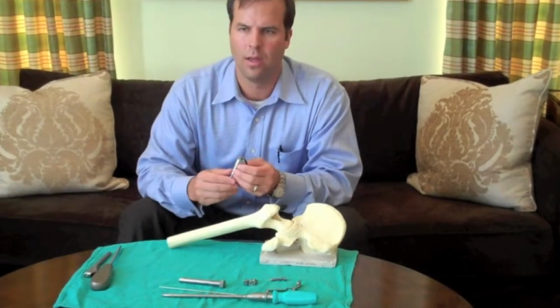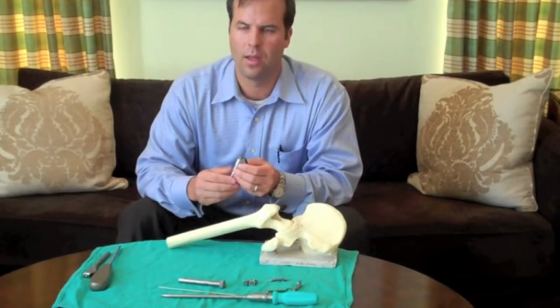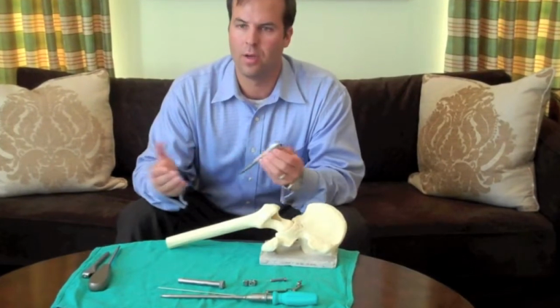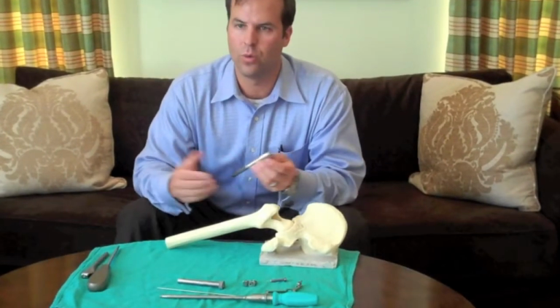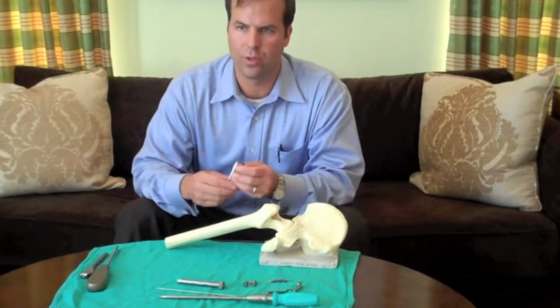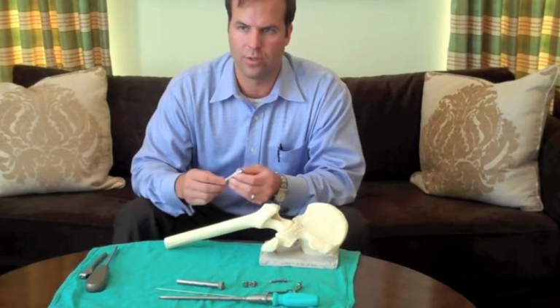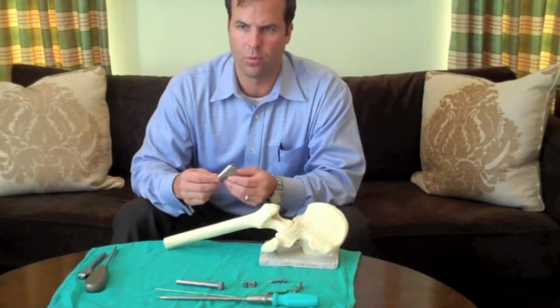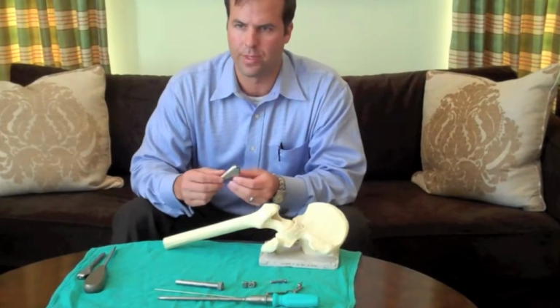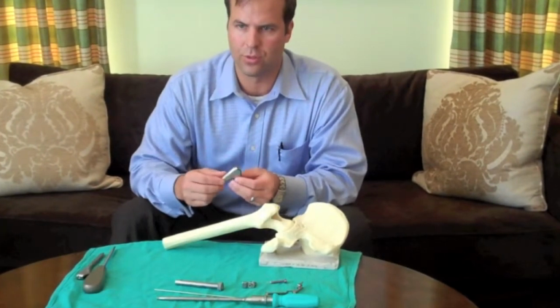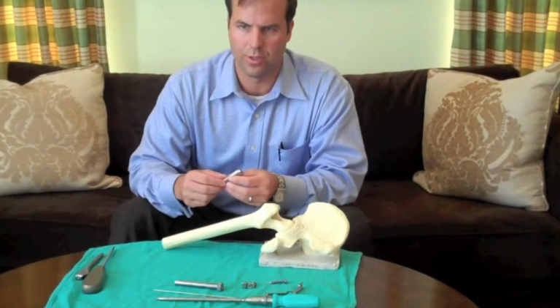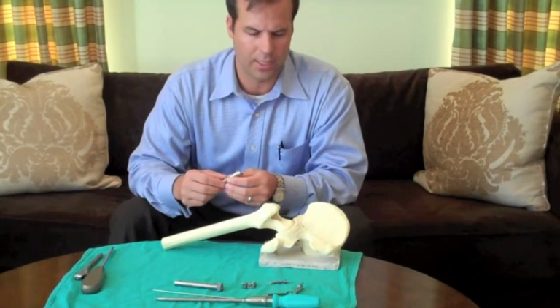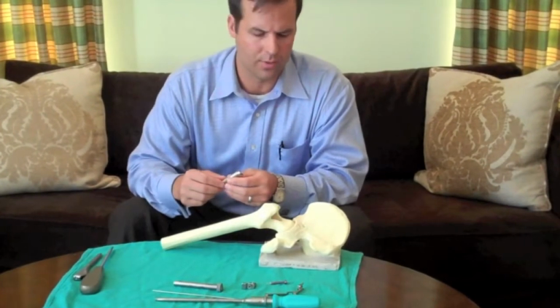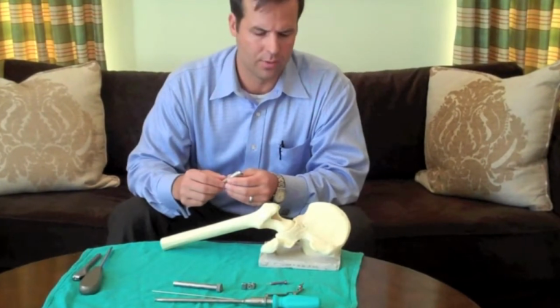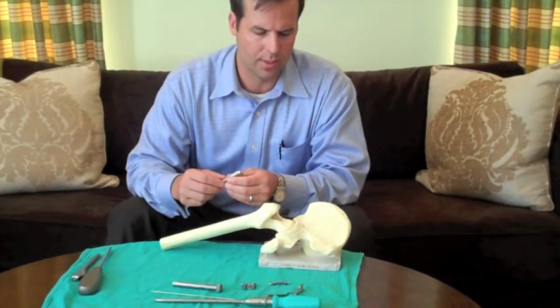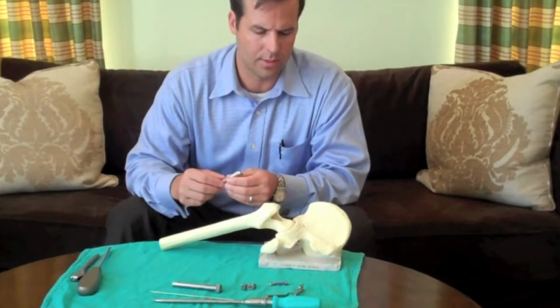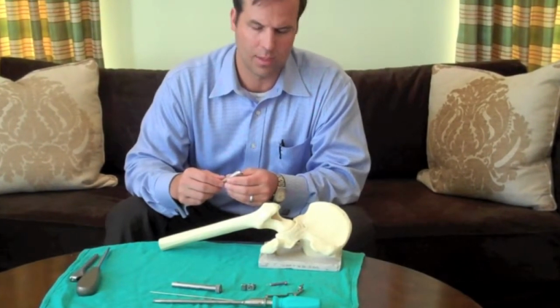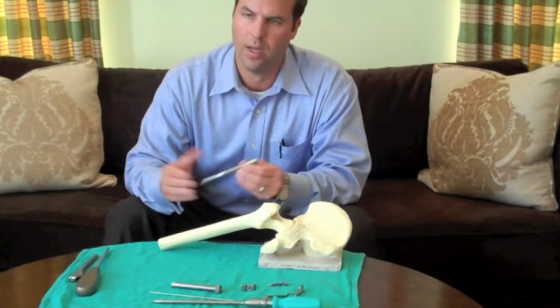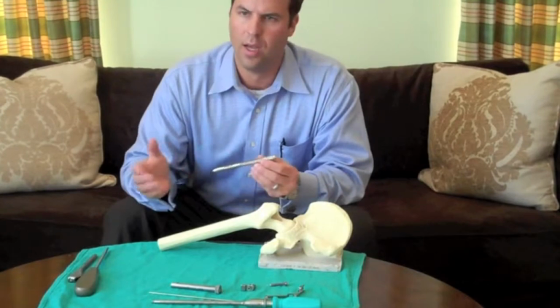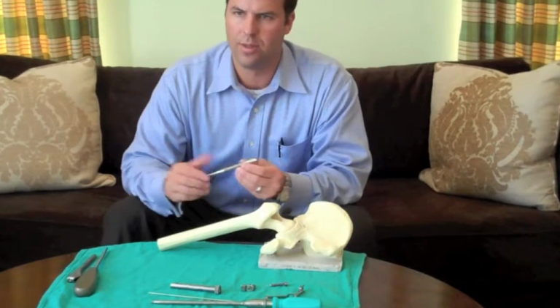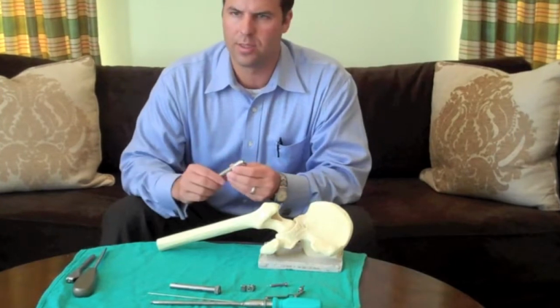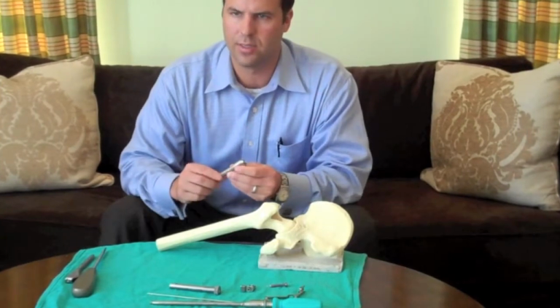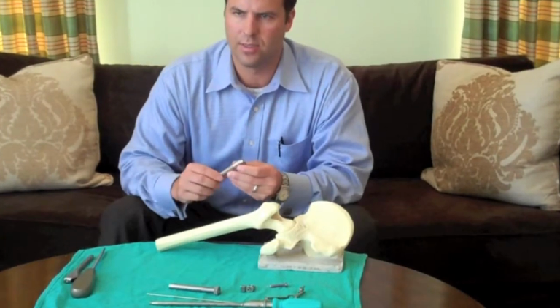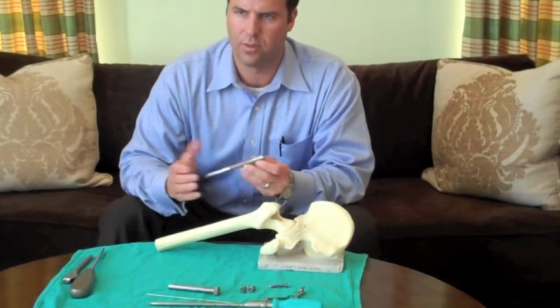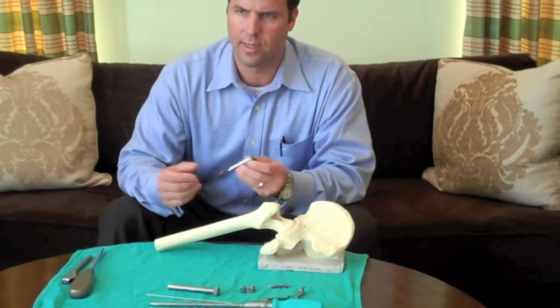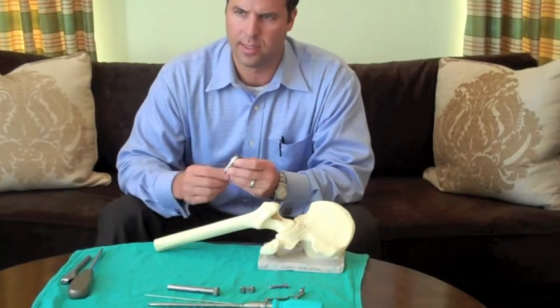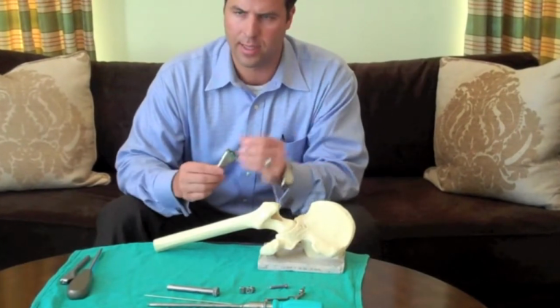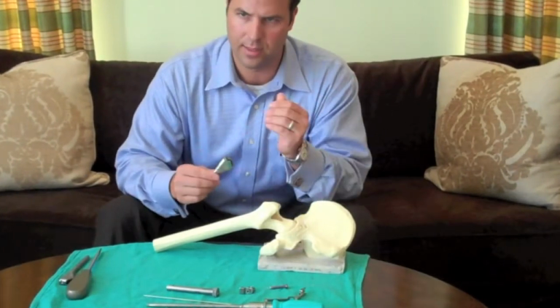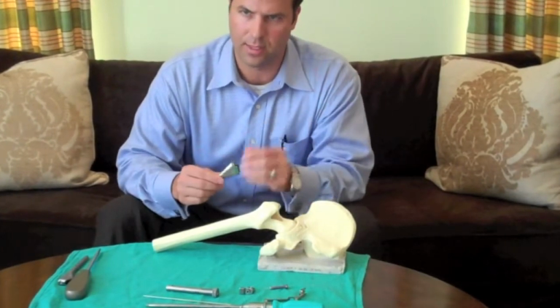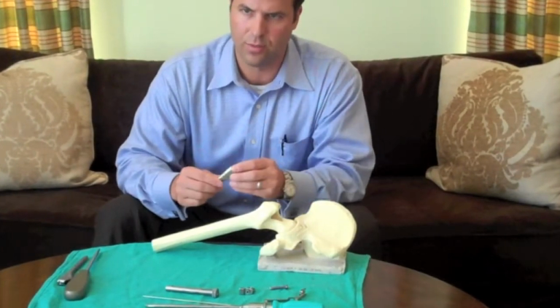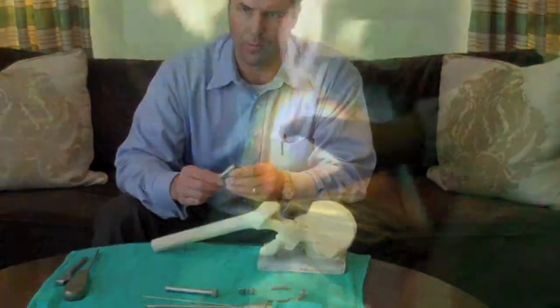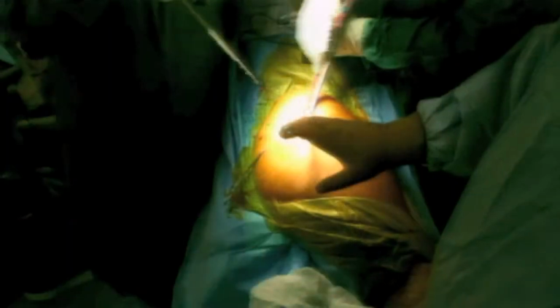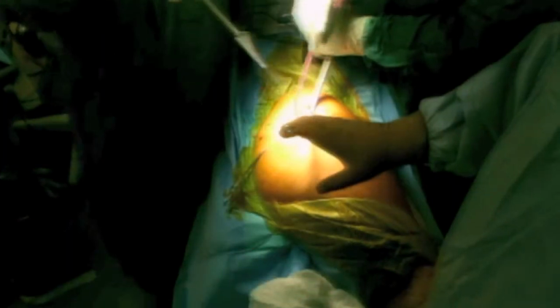I'm William Kurtz. I'm an orthopedic surgeon here in Nashville, Tennessee. I'm going to discuss the In-Site-2 Leg Link Guide and In-Site-2 Femoral Preparation.